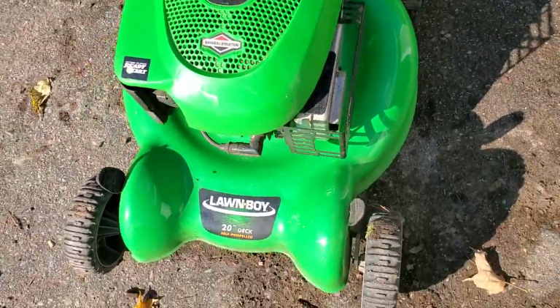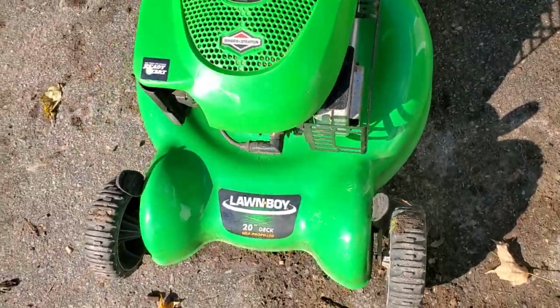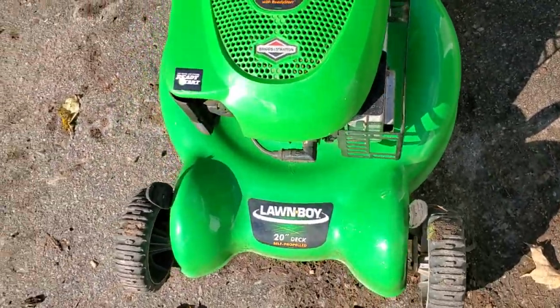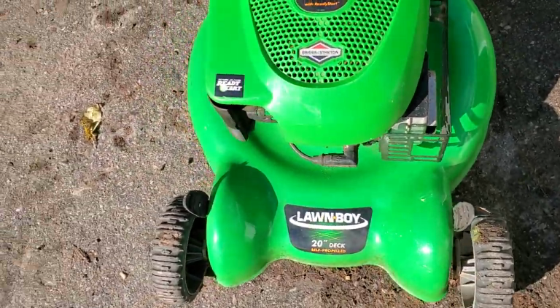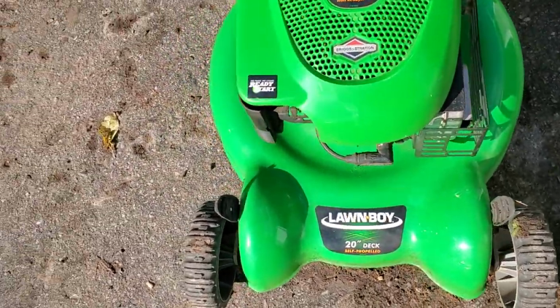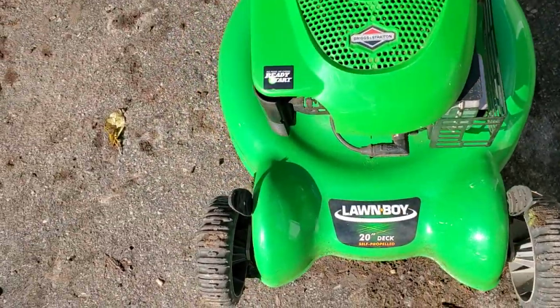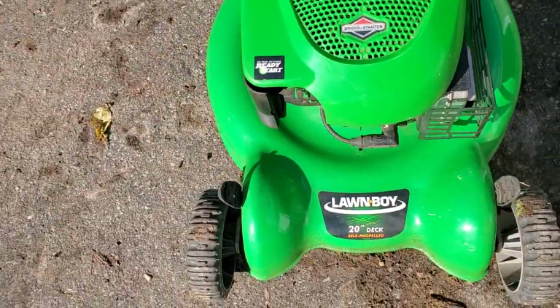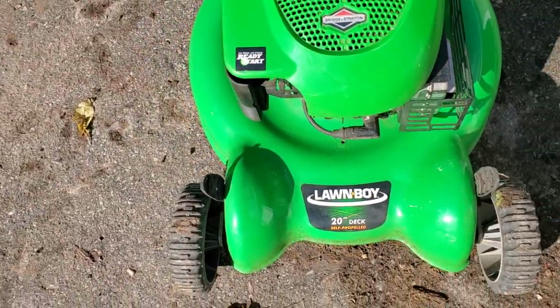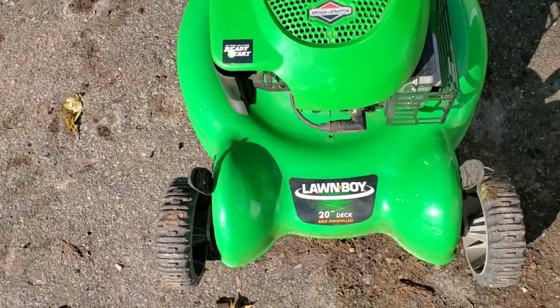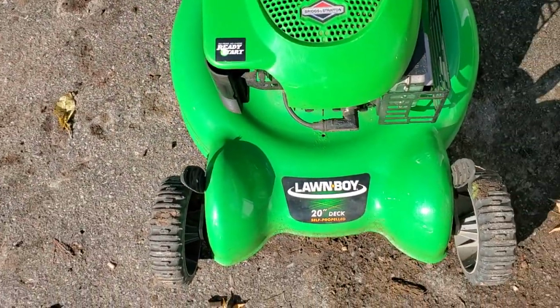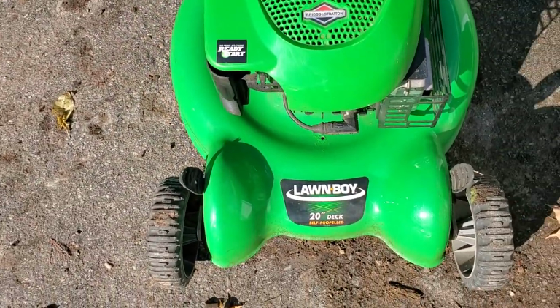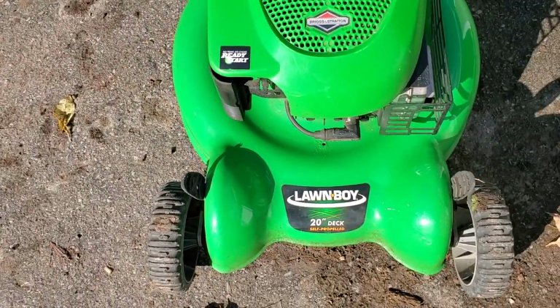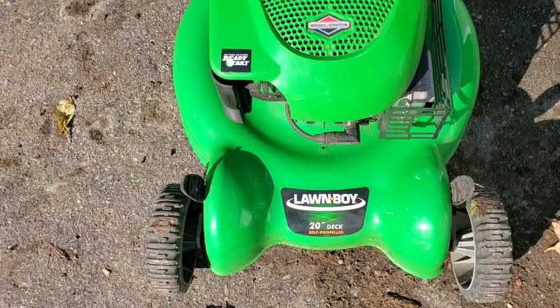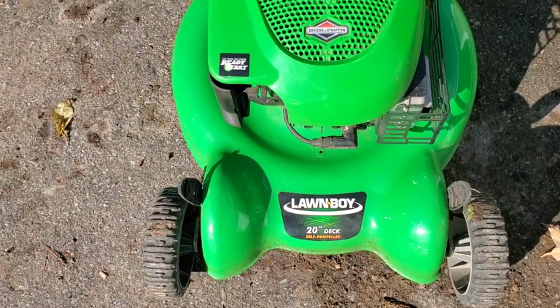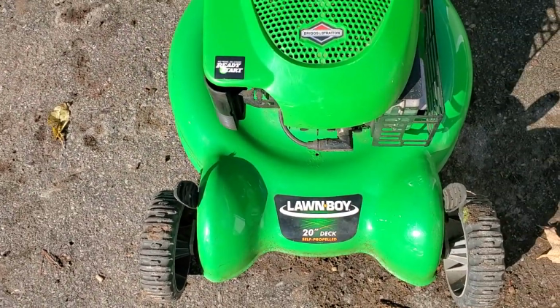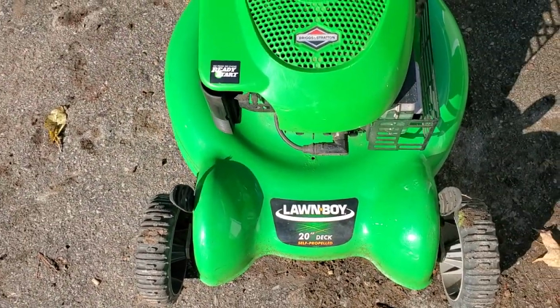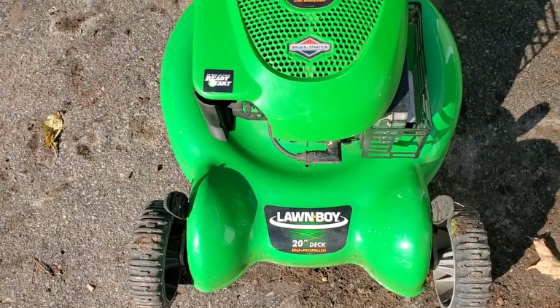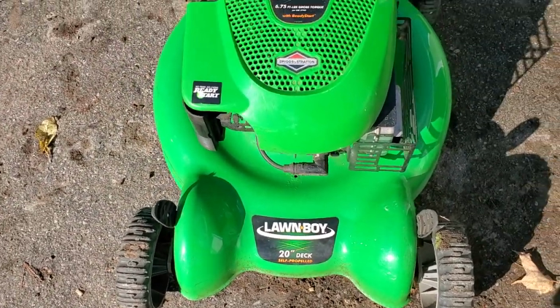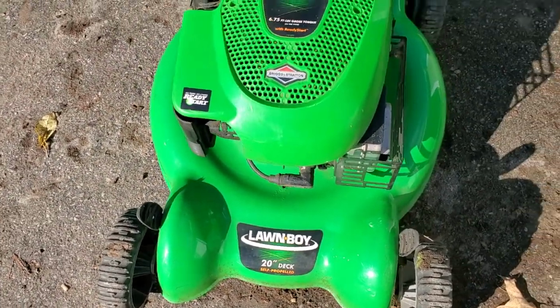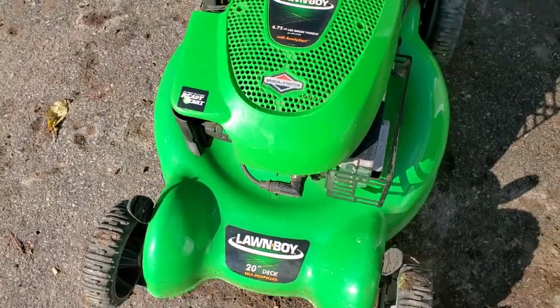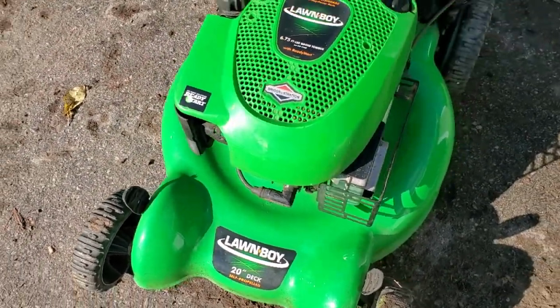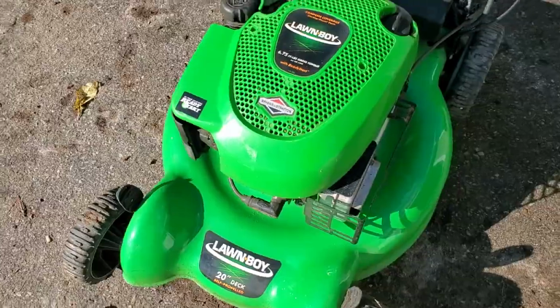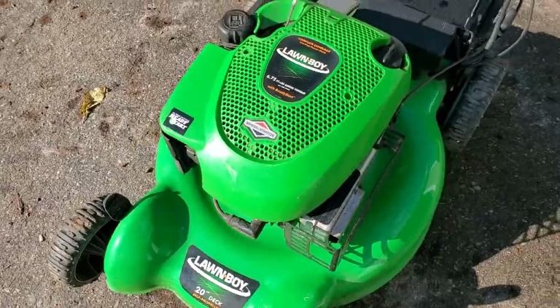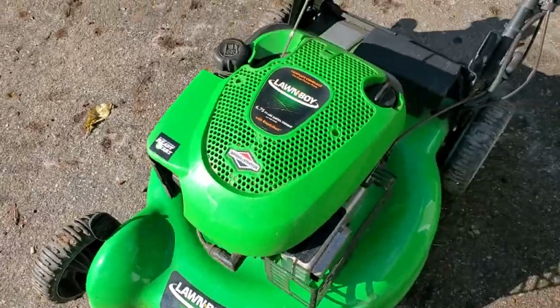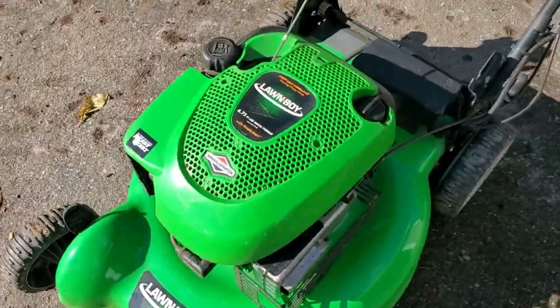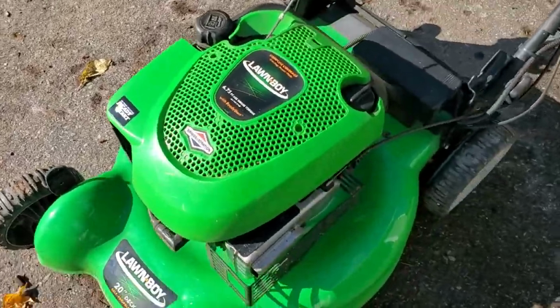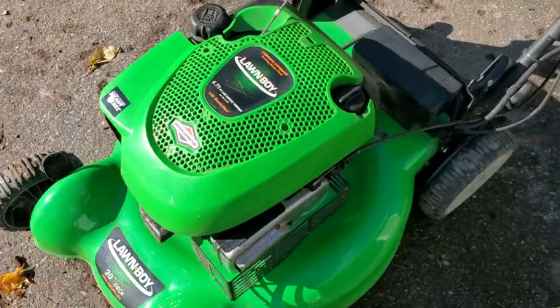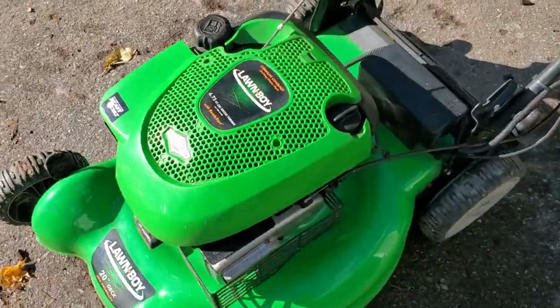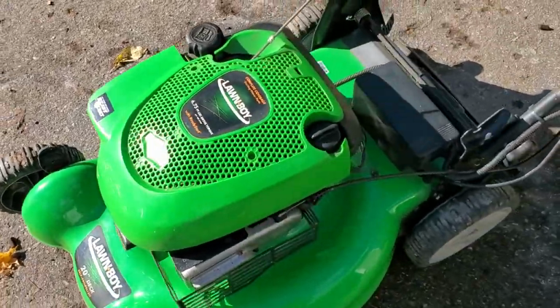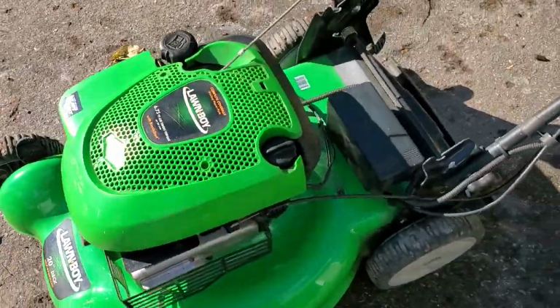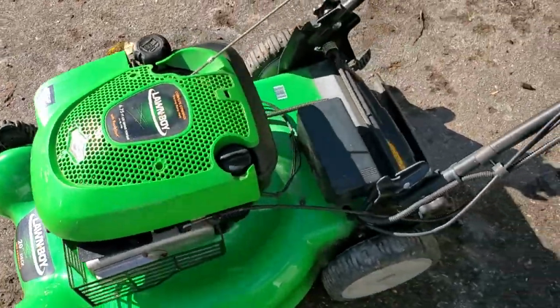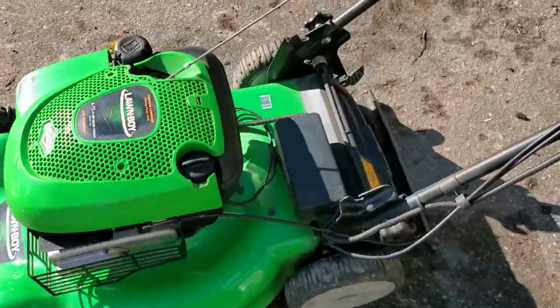I was pretty impressed — I think it only took maybe two or three pulls and it started up. See if I can do this one-handed here.